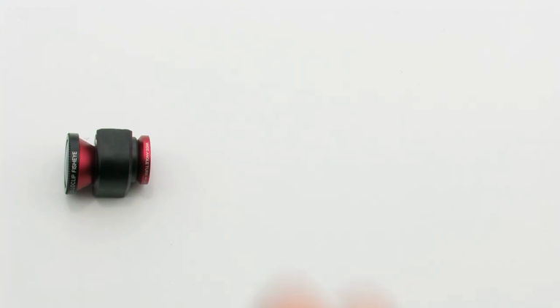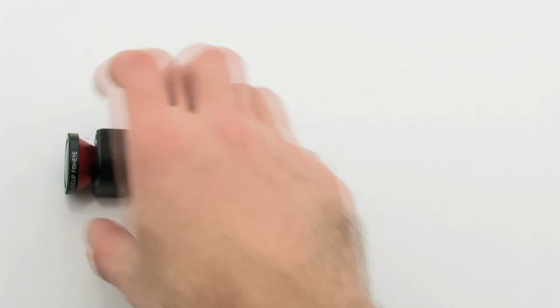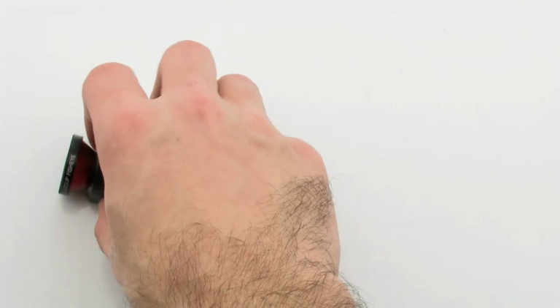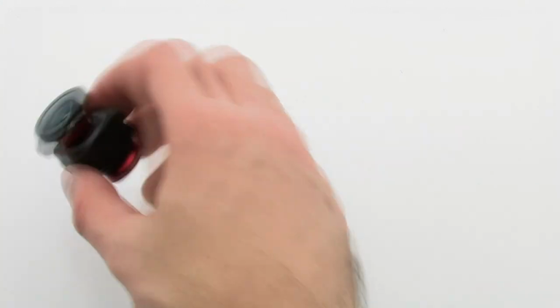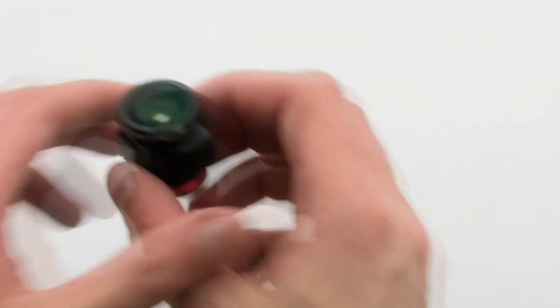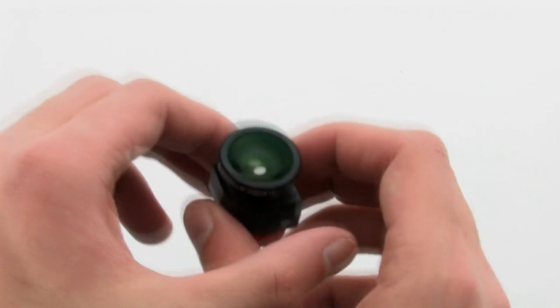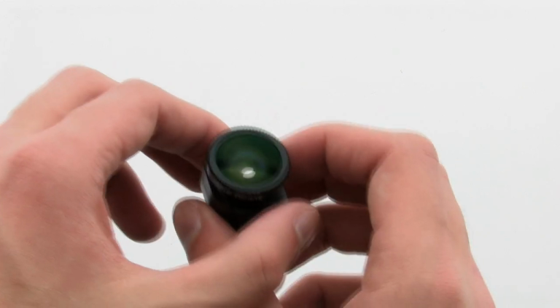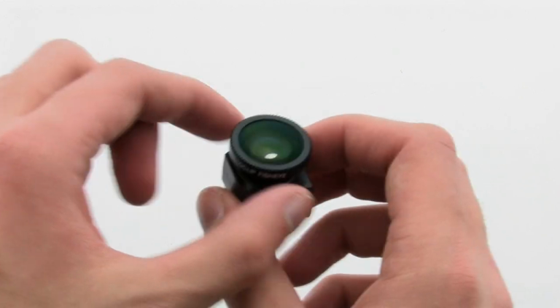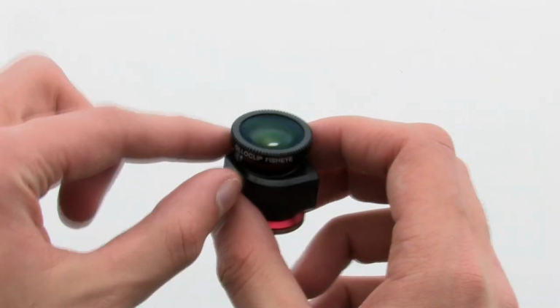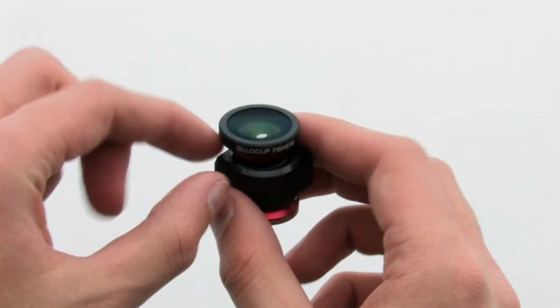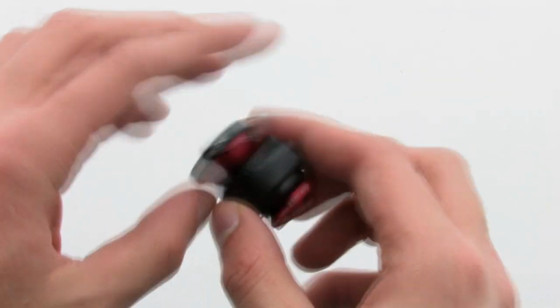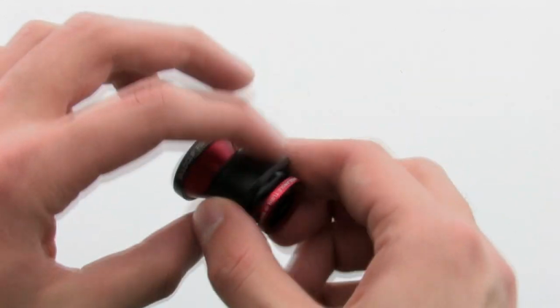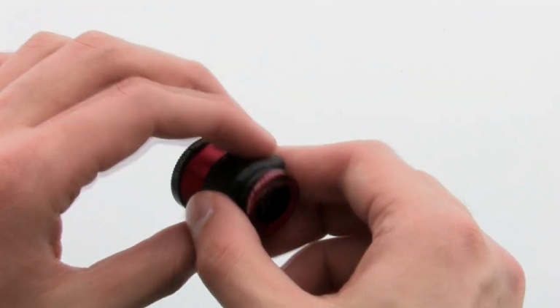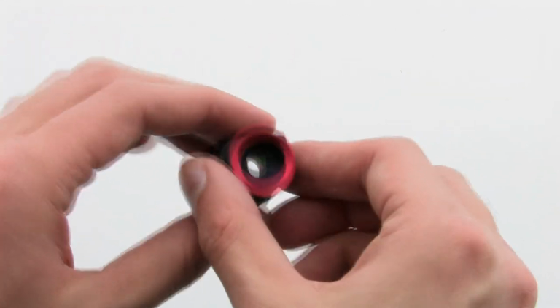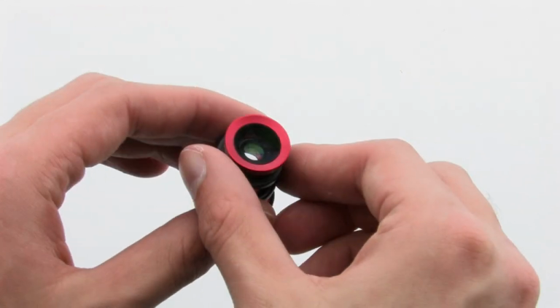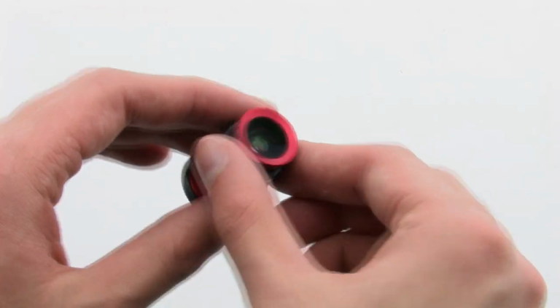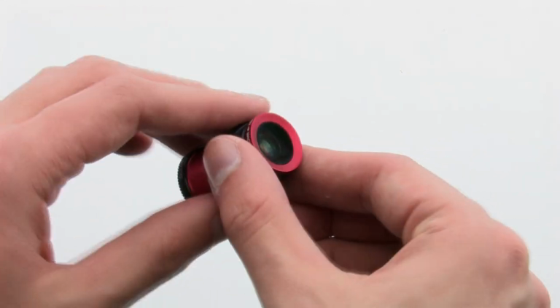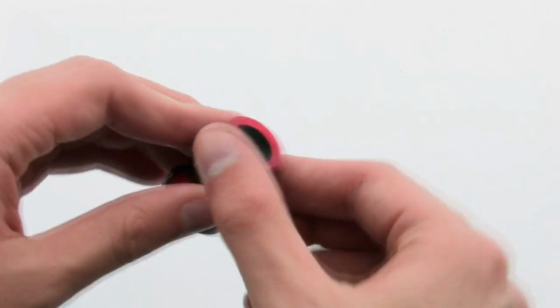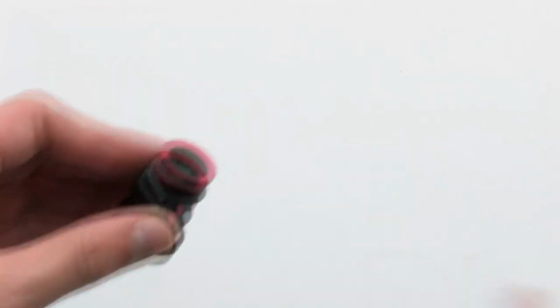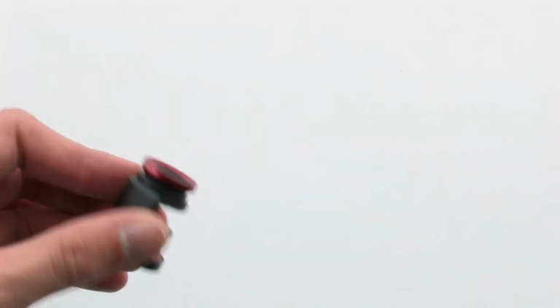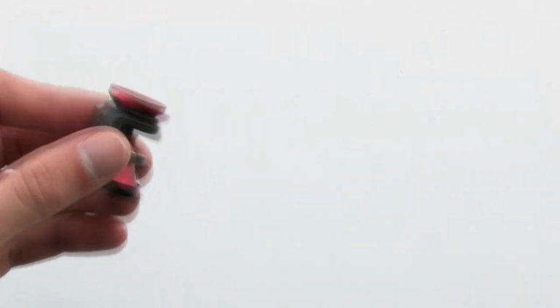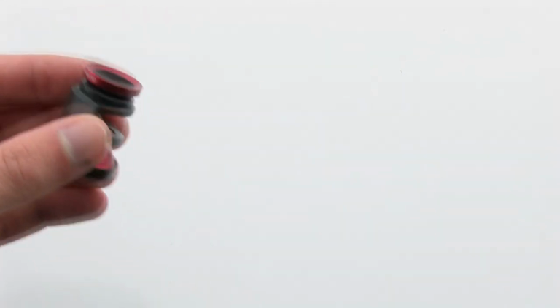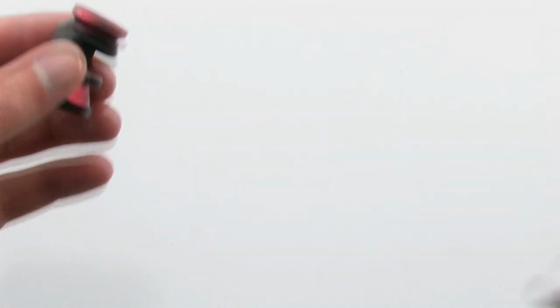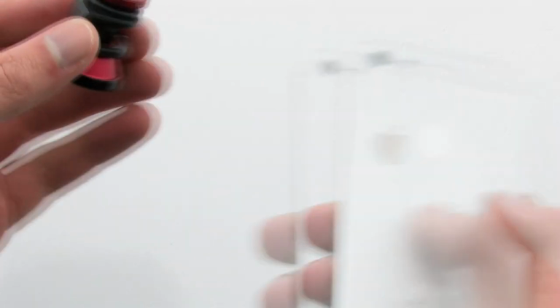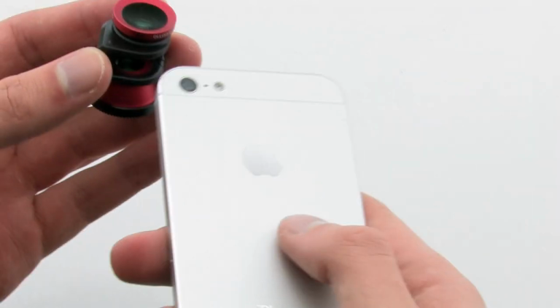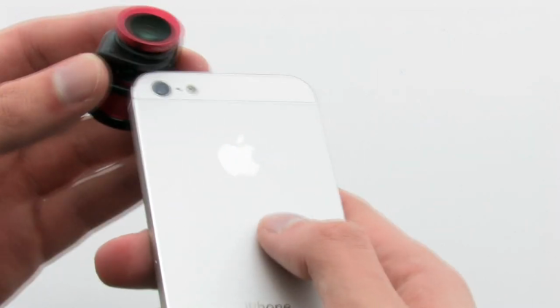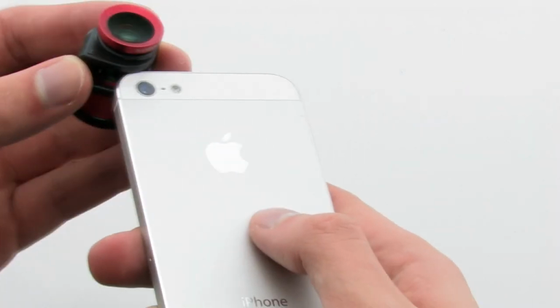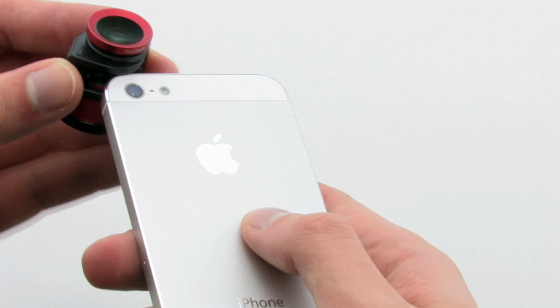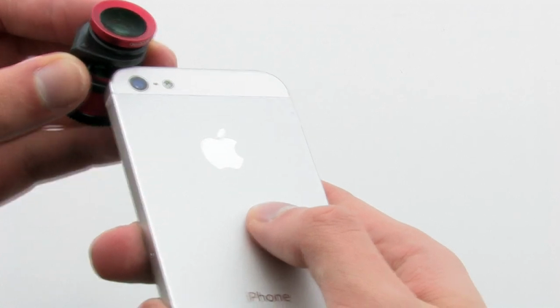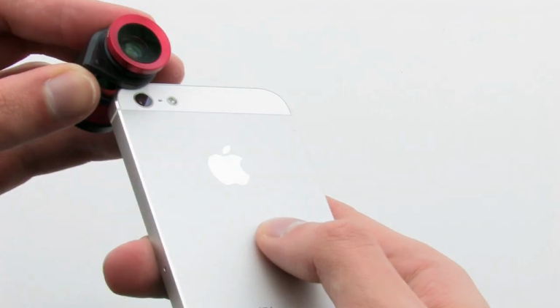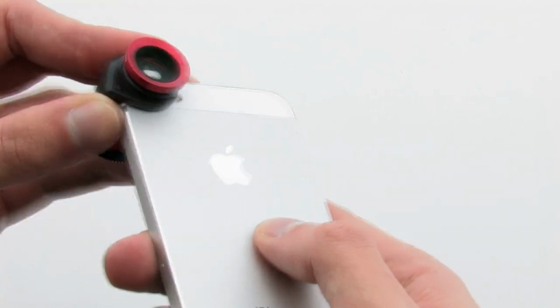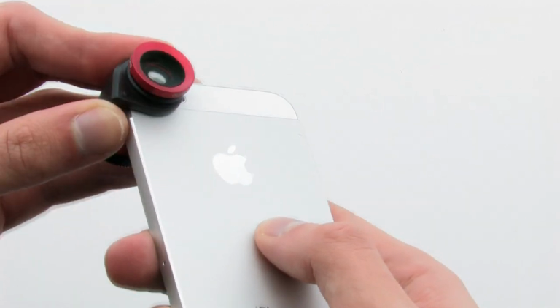The system allows you to attach an external set of lenses to your iPhone to provide different views and quality for your photos in any application that supports the camera.